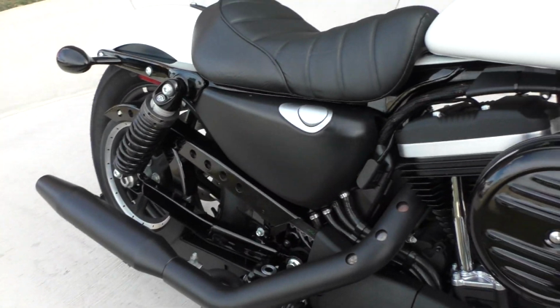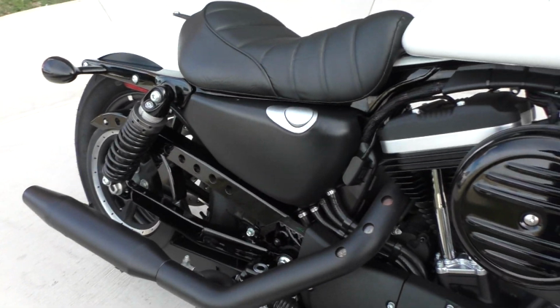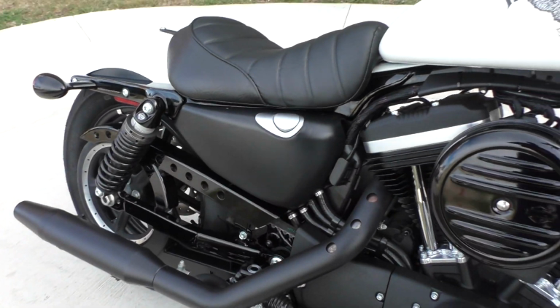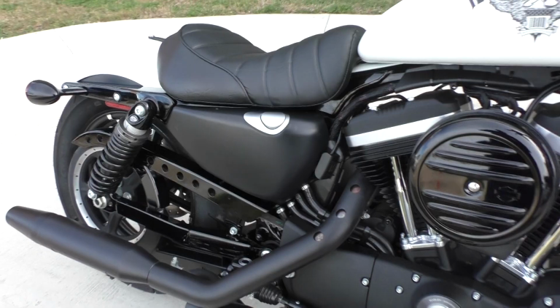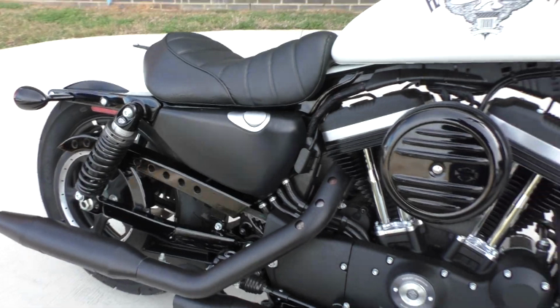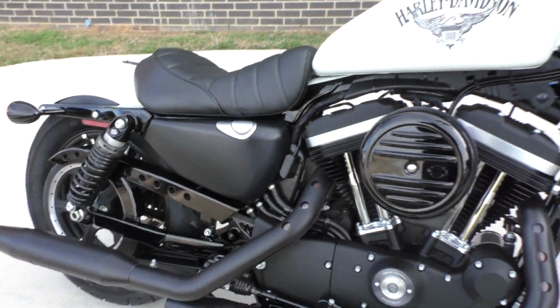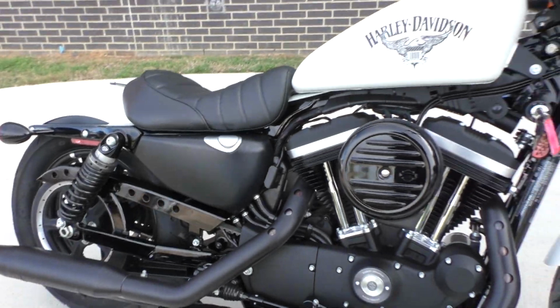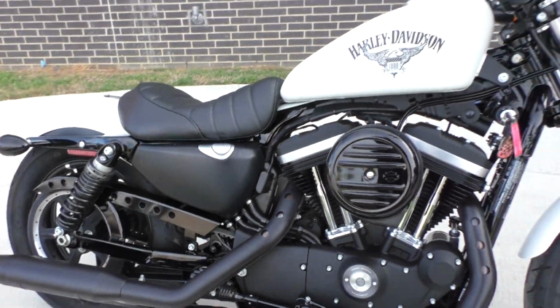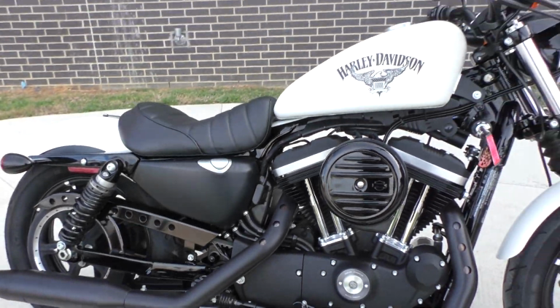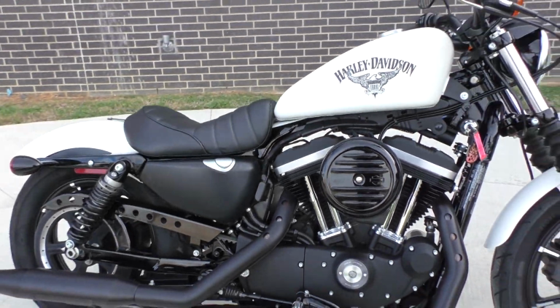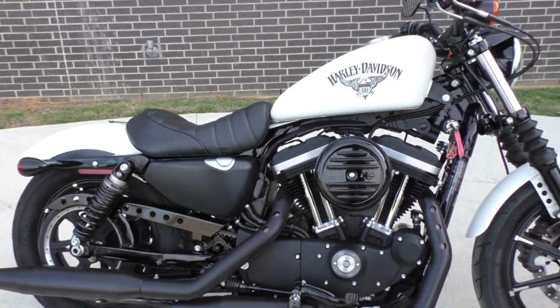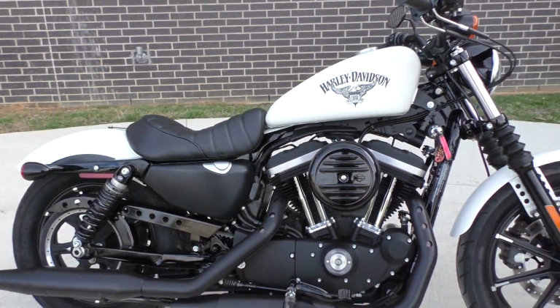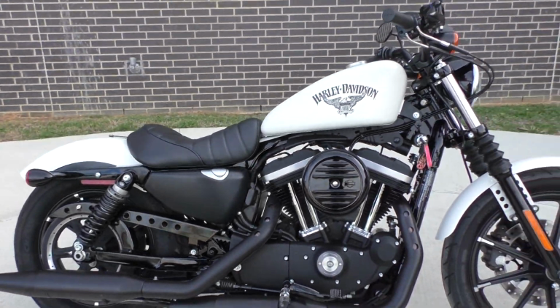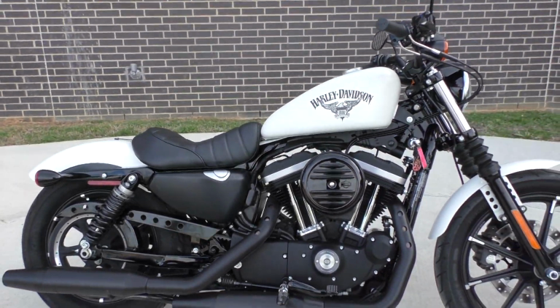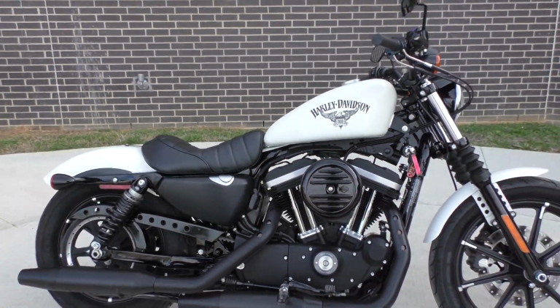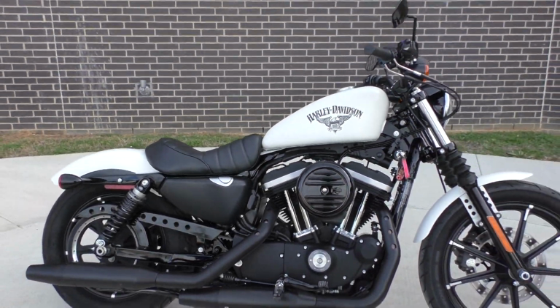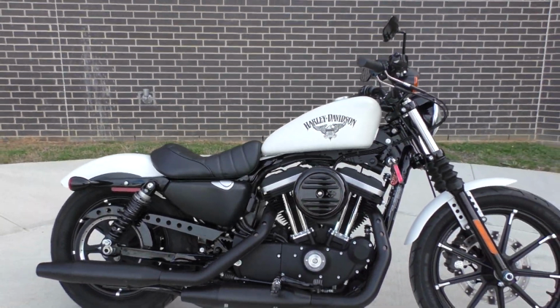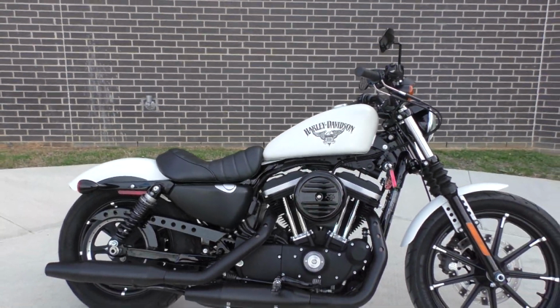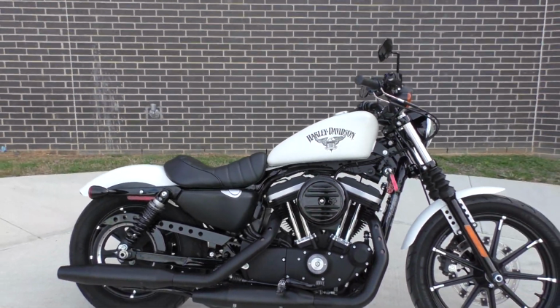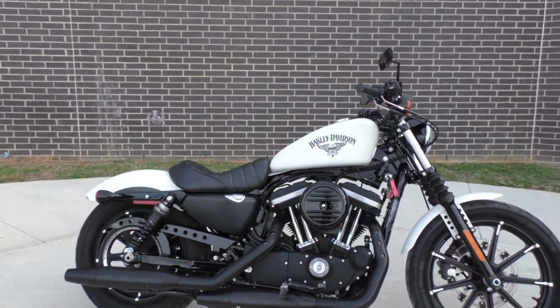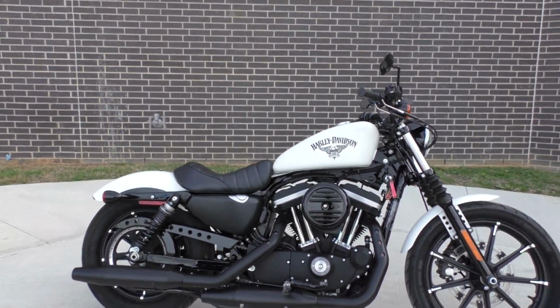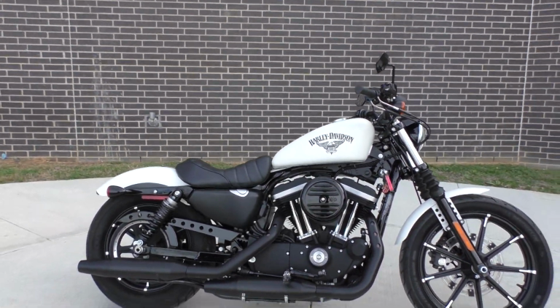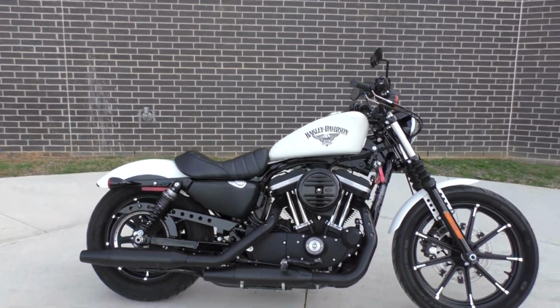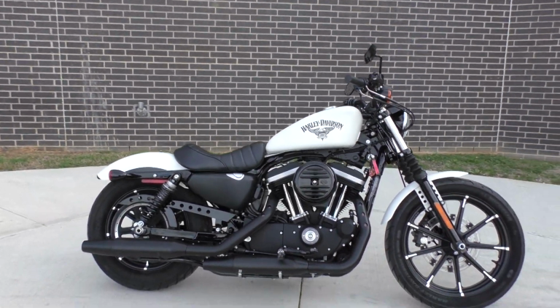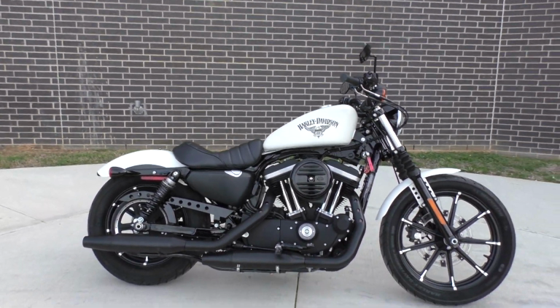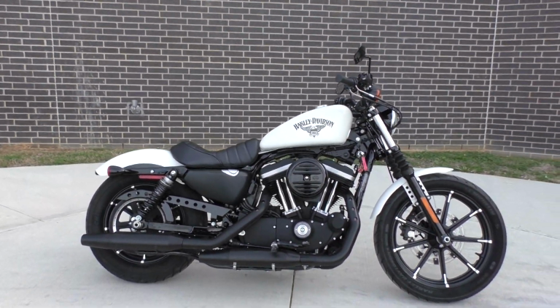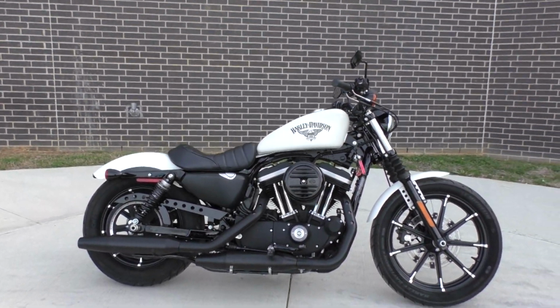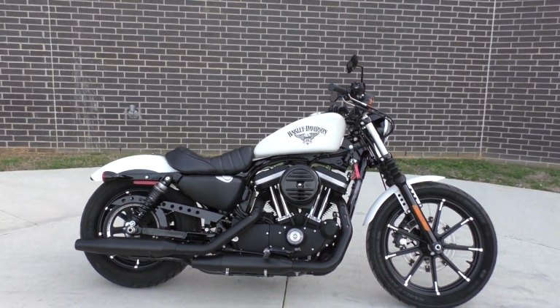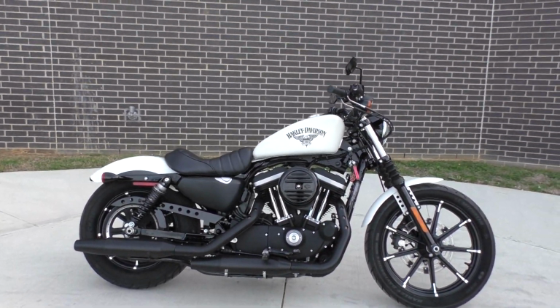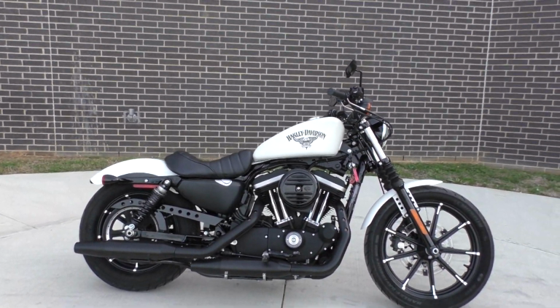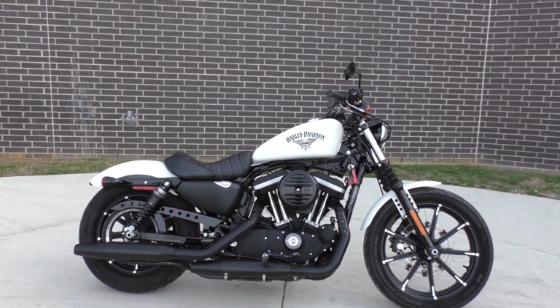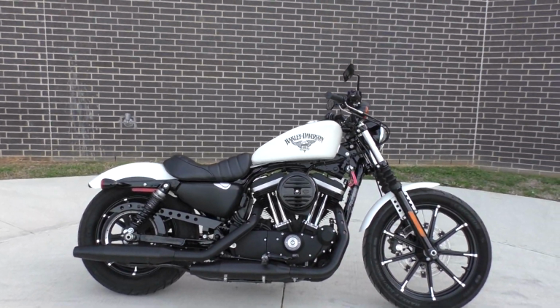We also have a full parts and service department — if you want some aftermarket exhaust, air cleaner, whatever, we can do that for you.